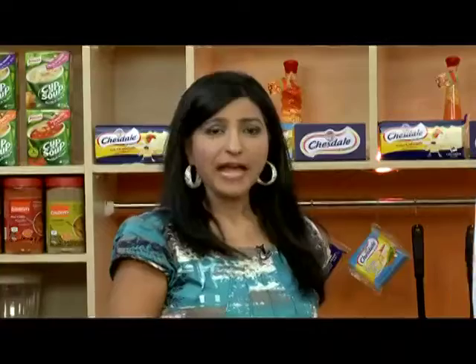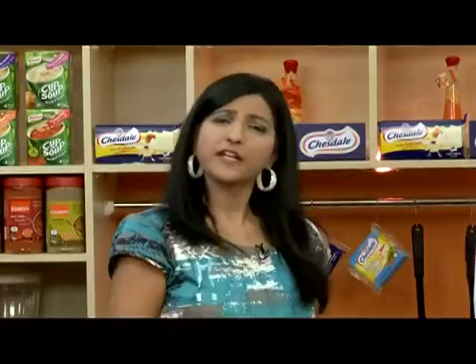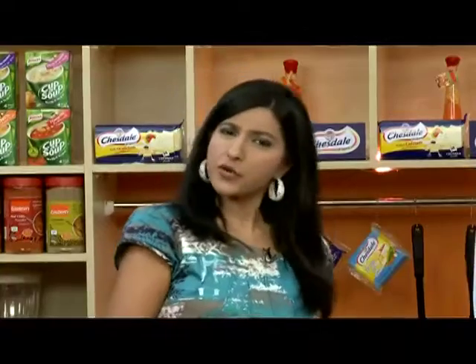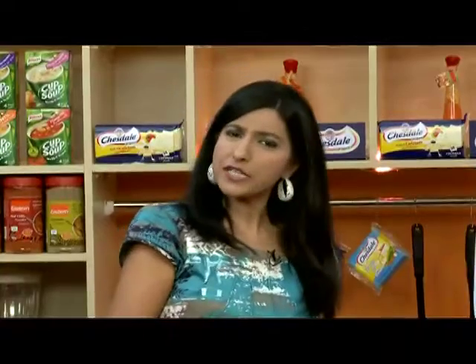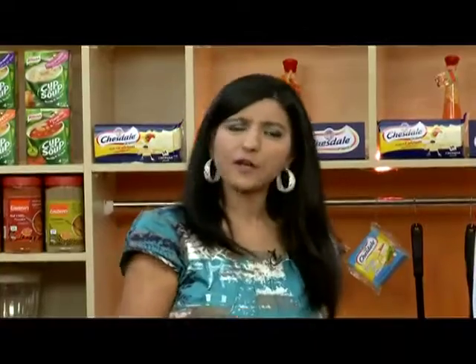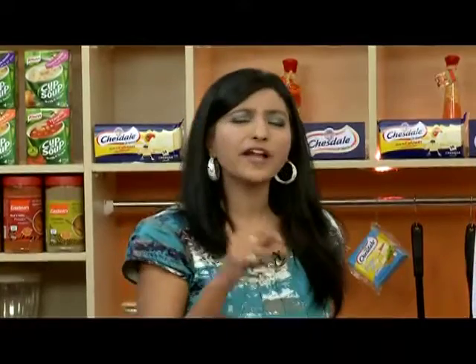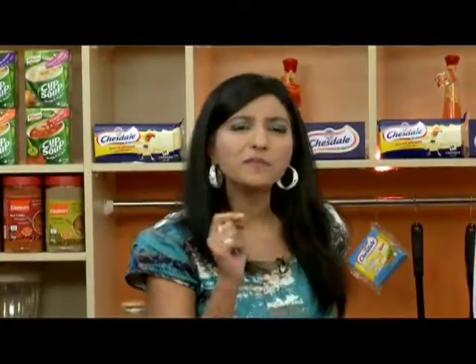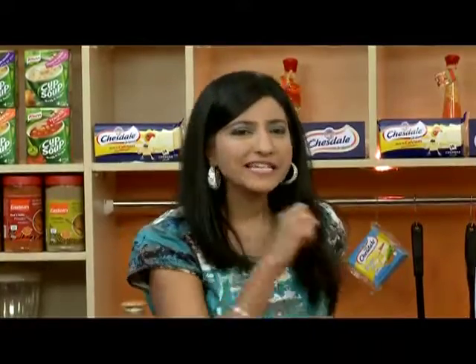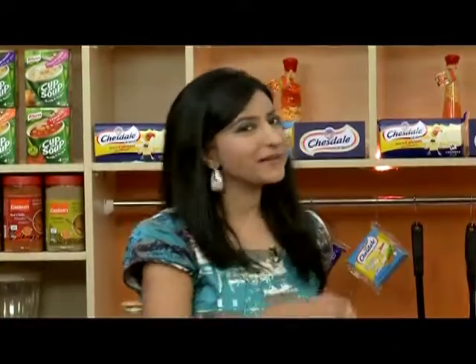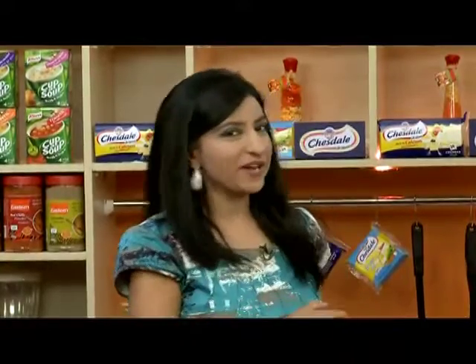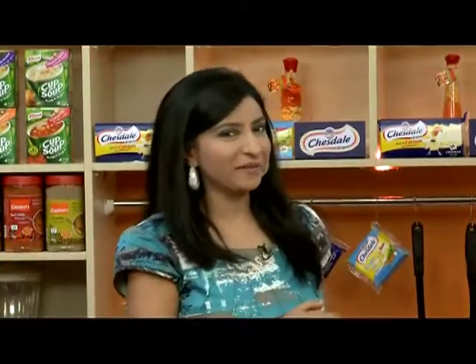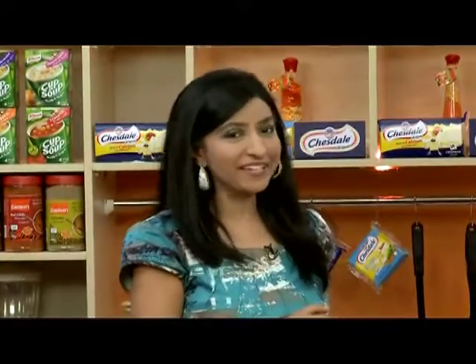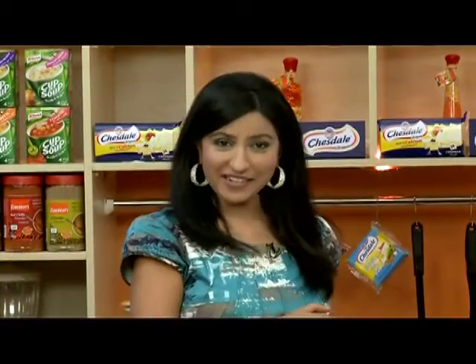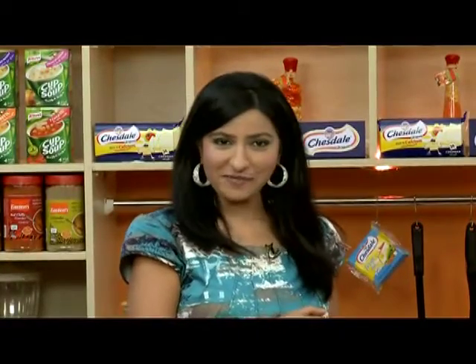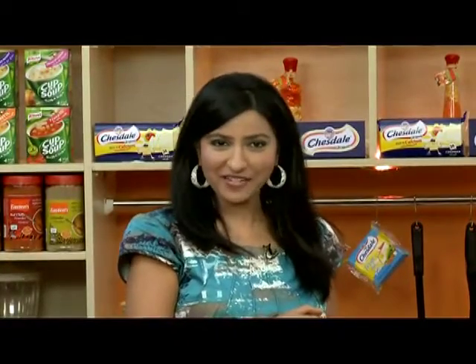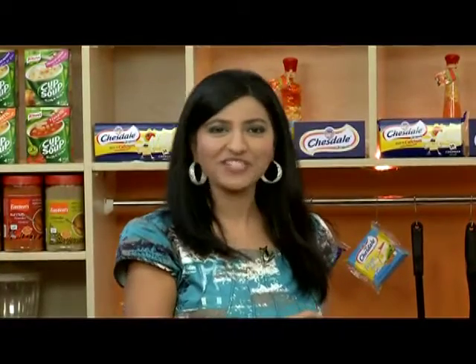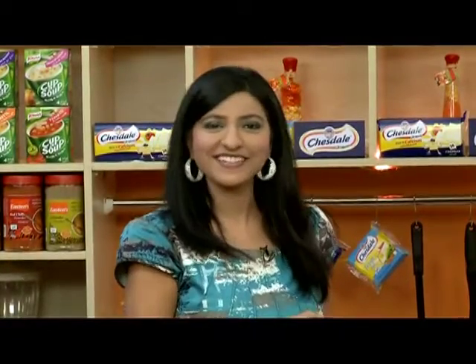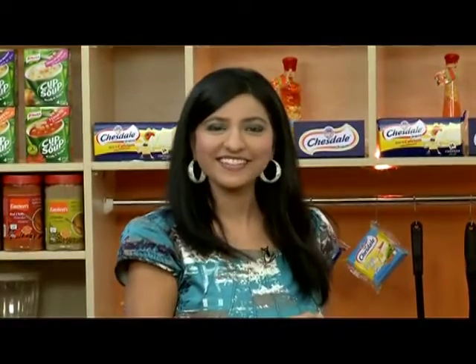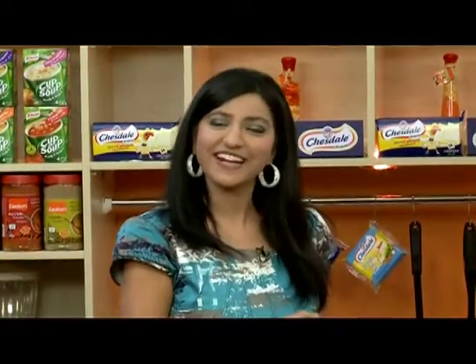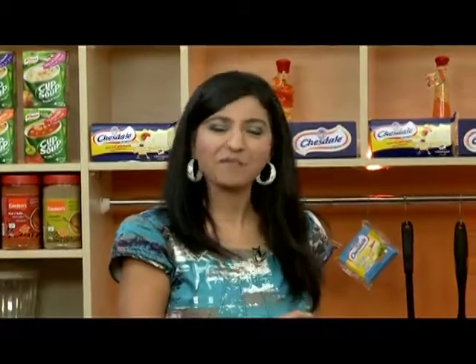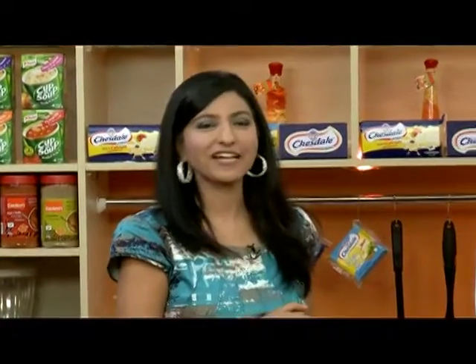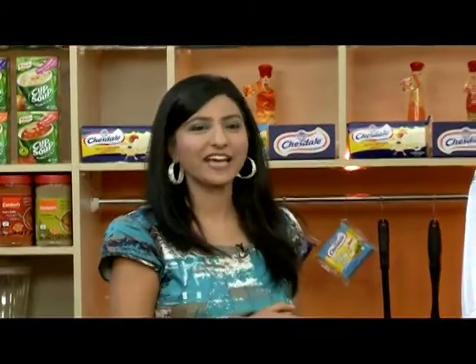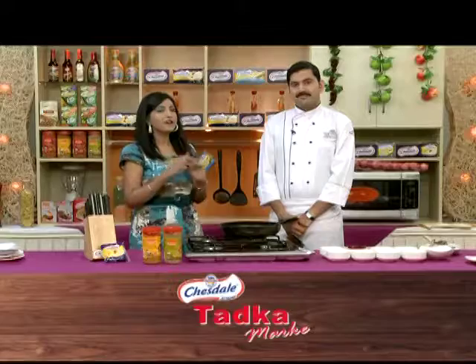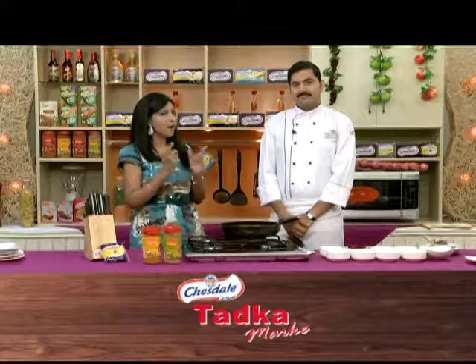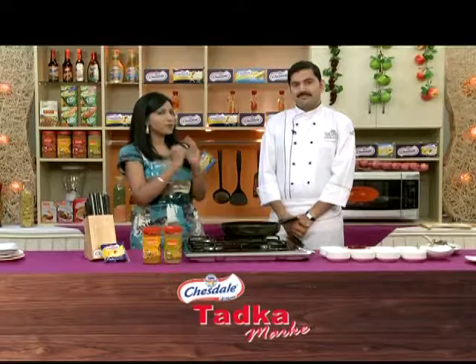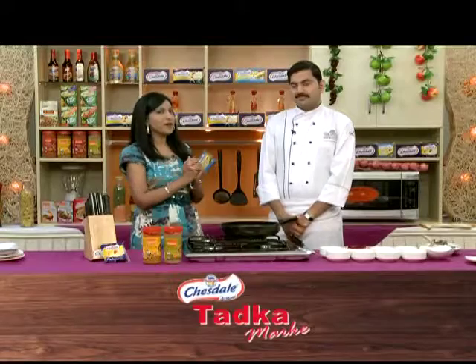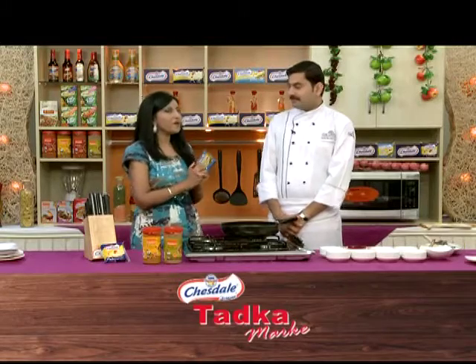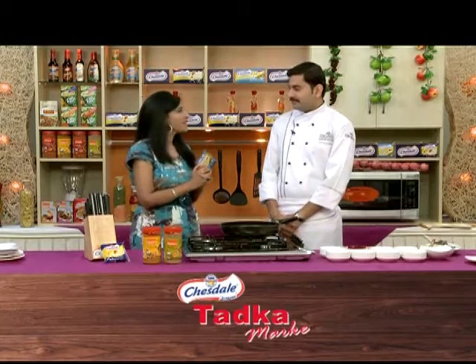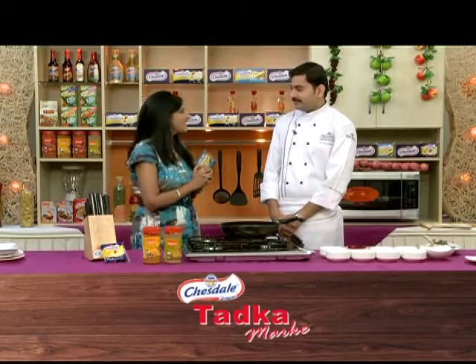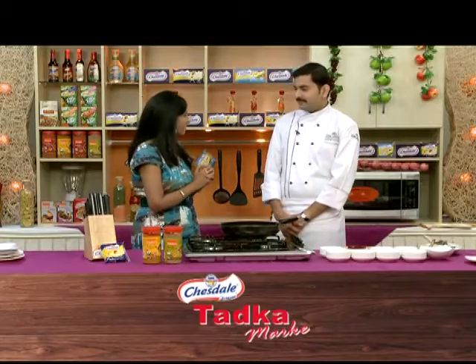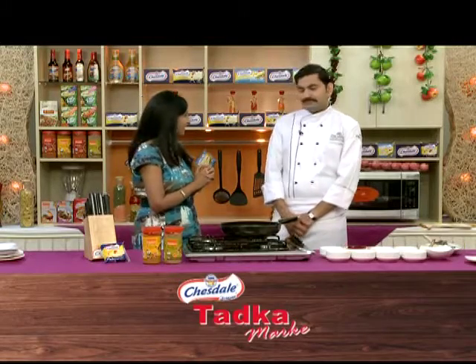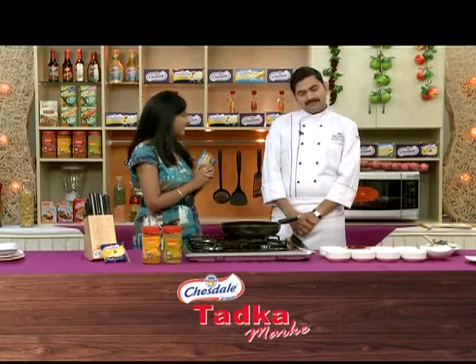After a small and sweet break, welcome back to Chesdale Tadka Marque. I am Shobana and I am Chef Jairandan.